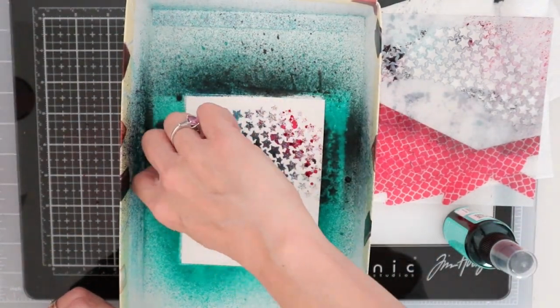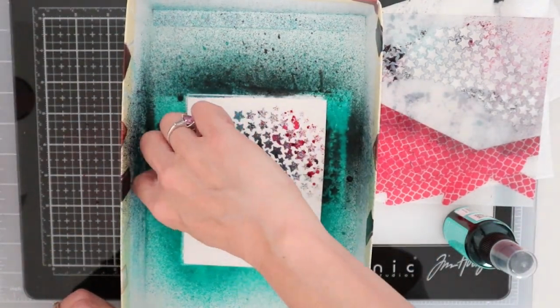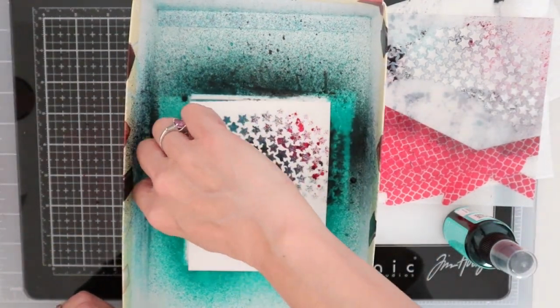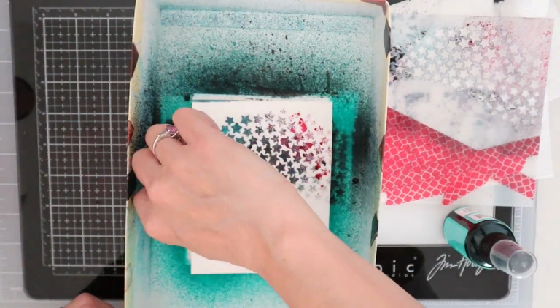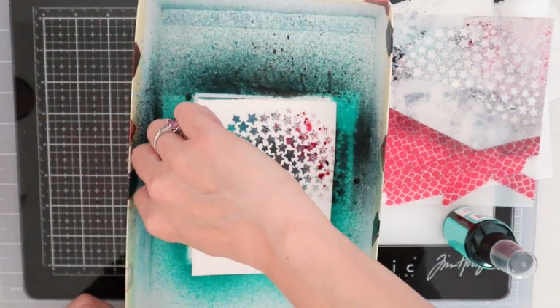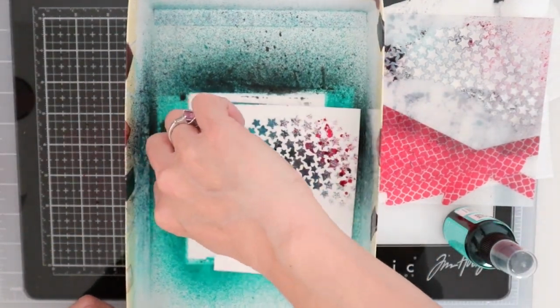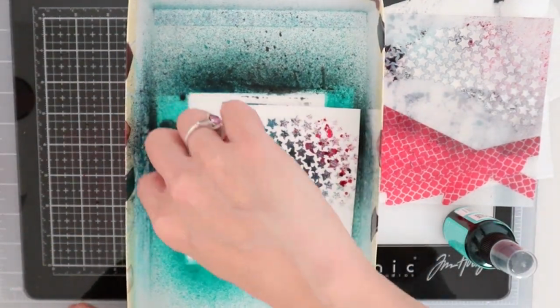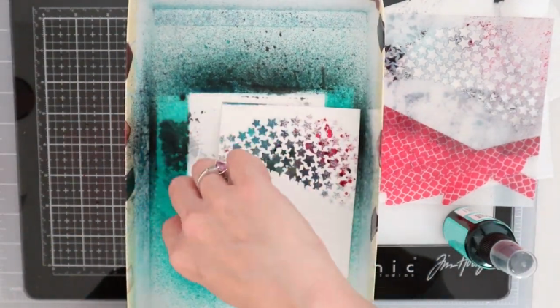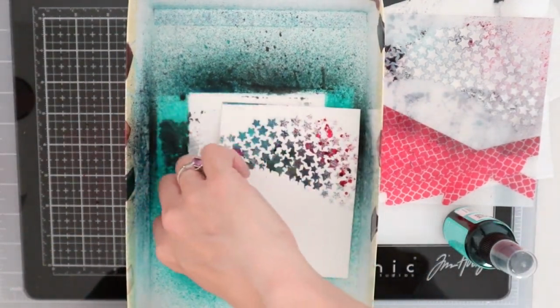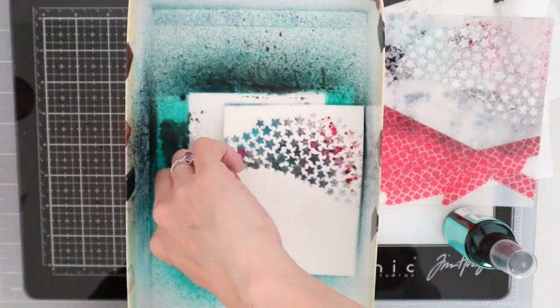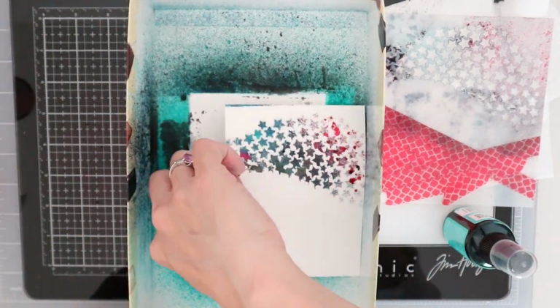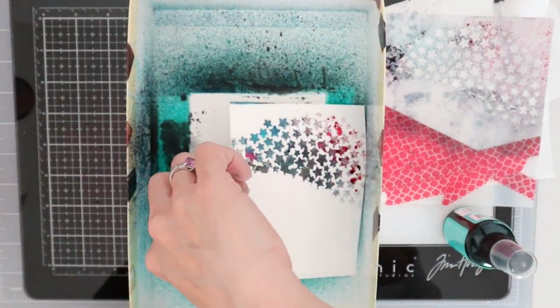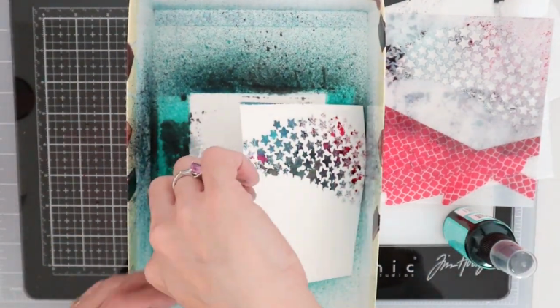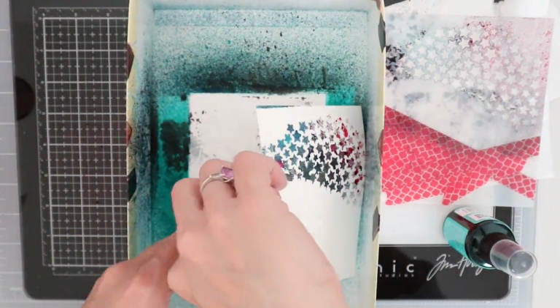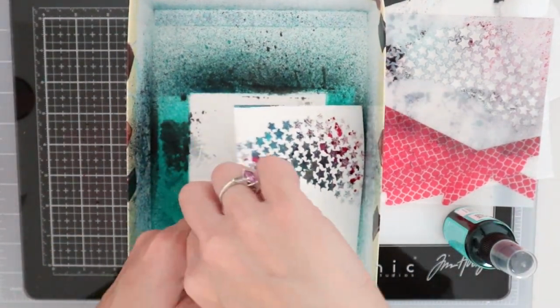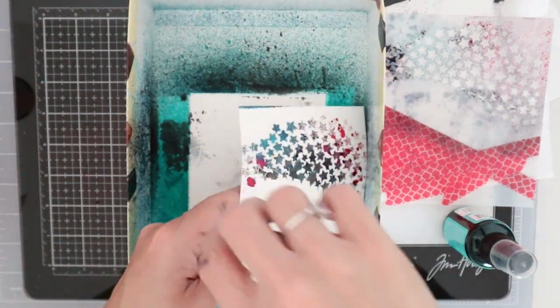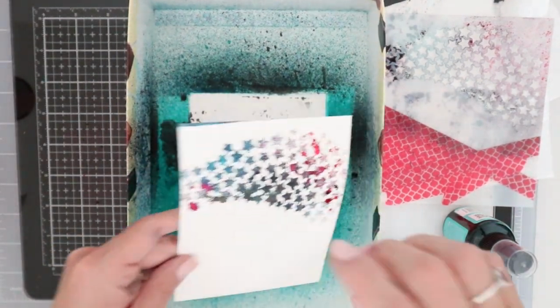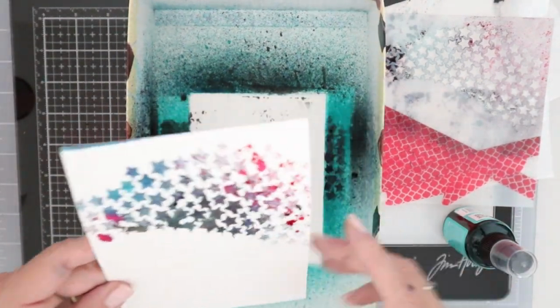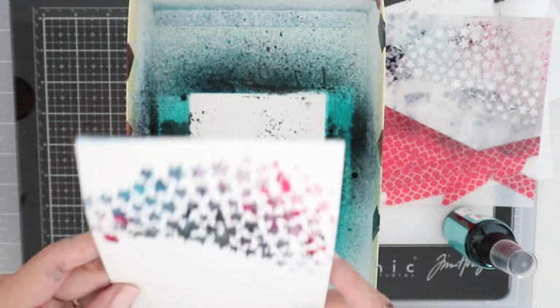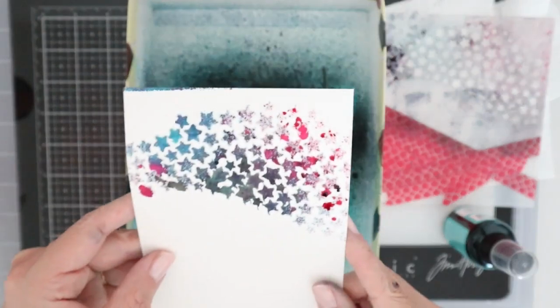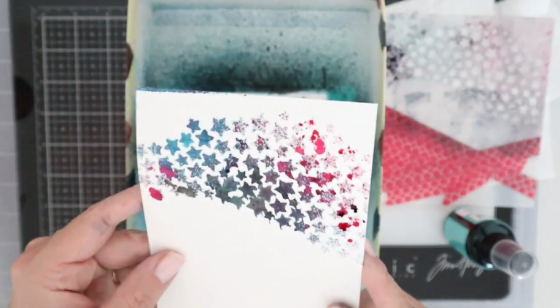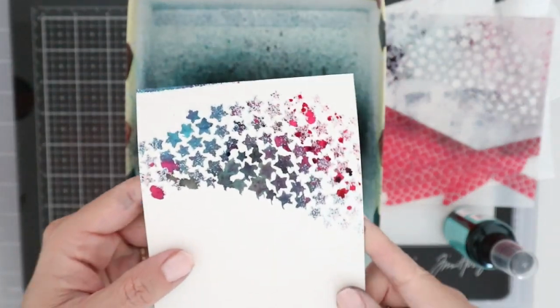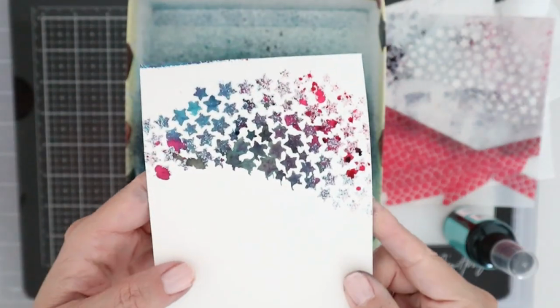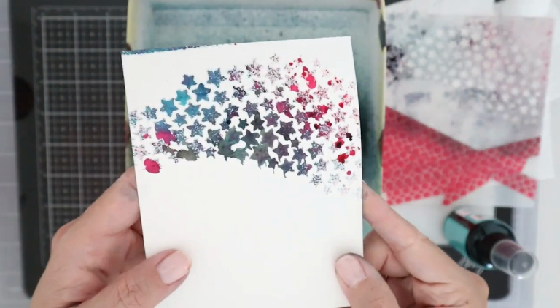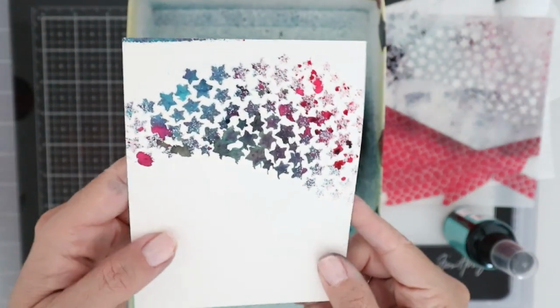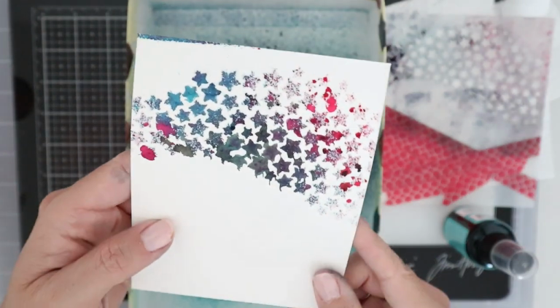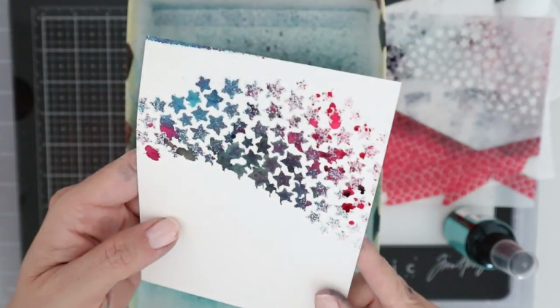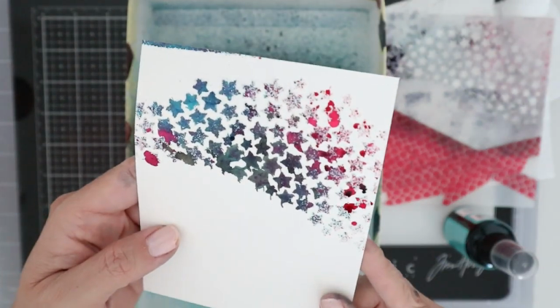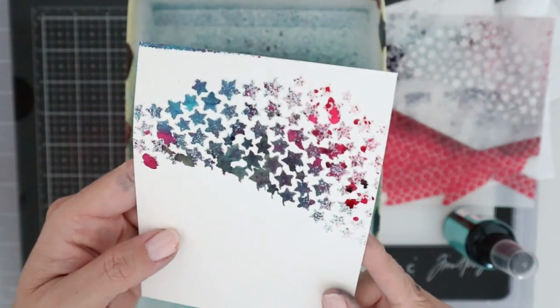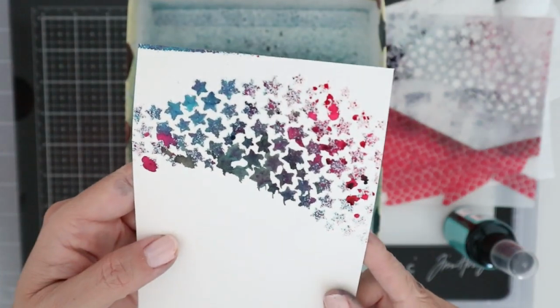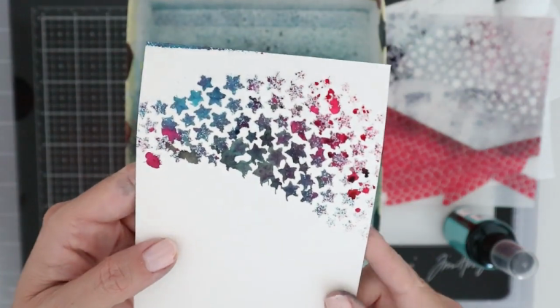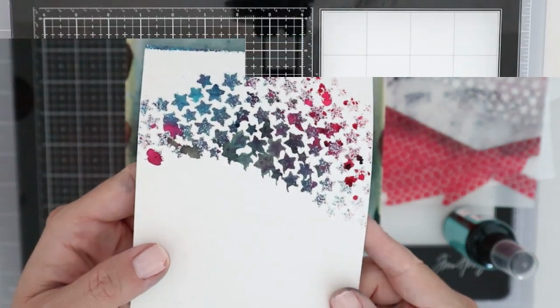Let's go ahead and lift this off so you can see what I'm talking about. I absolutely love this — if you like a grungy look on a card or craft, this is perfect. Just make sure you're using watercolor paper, otherwise you'll end up with ink smeared everywhere. Time for a closer look — I absolutely love the look of this.